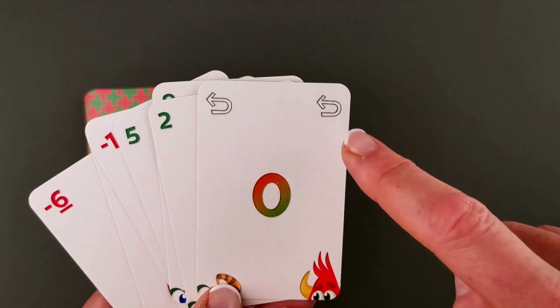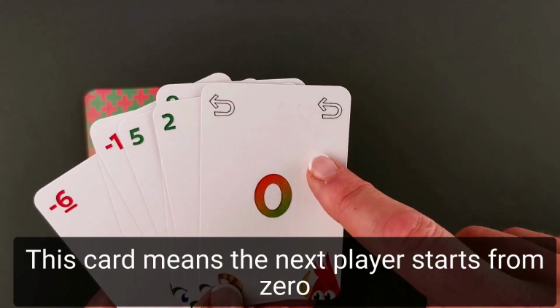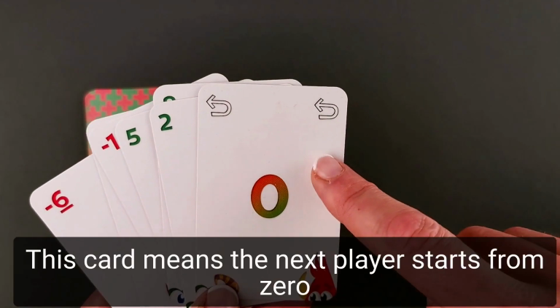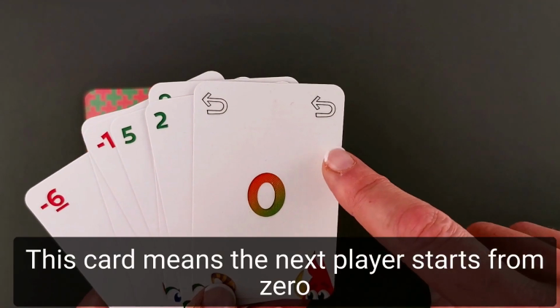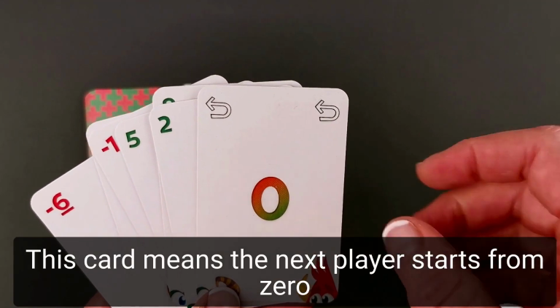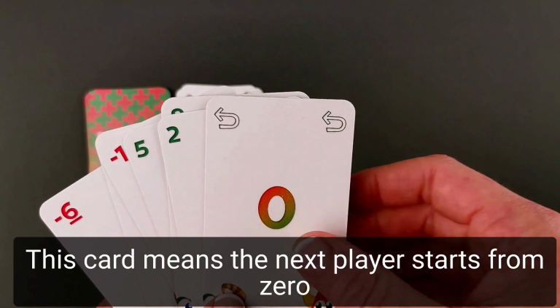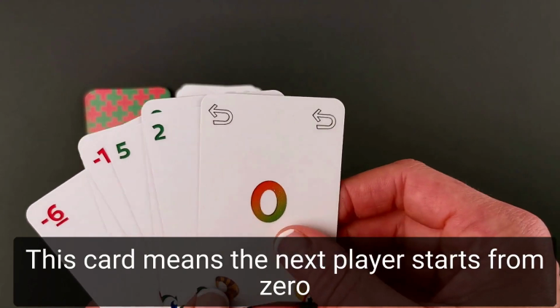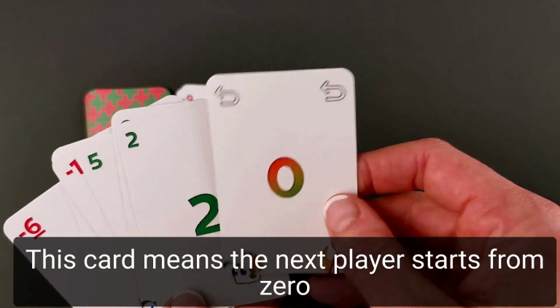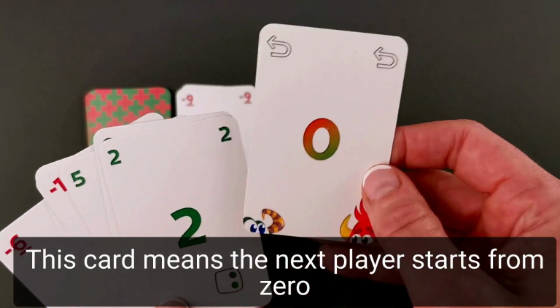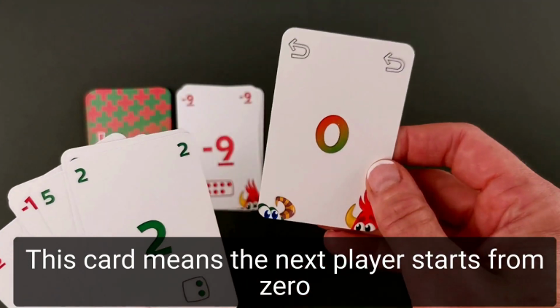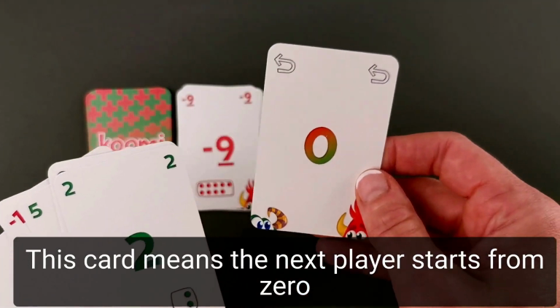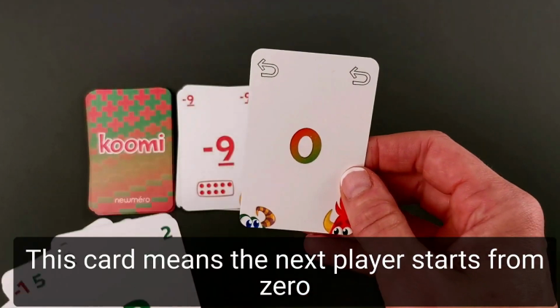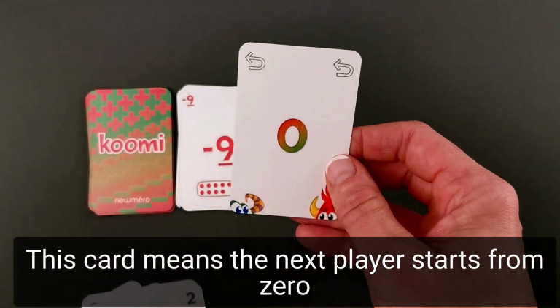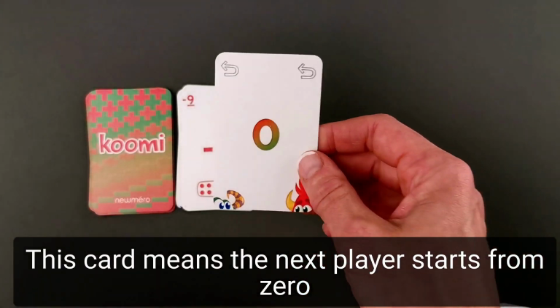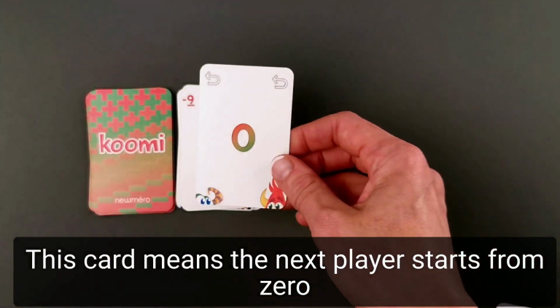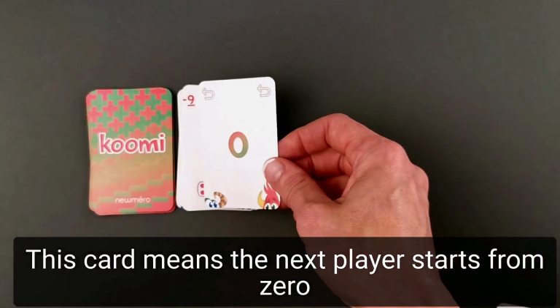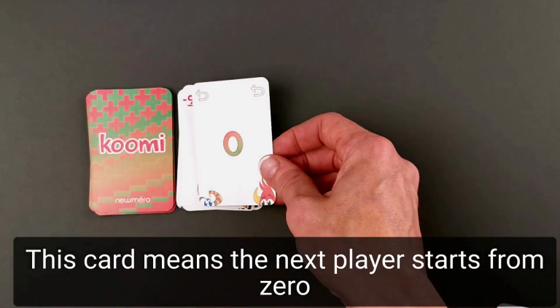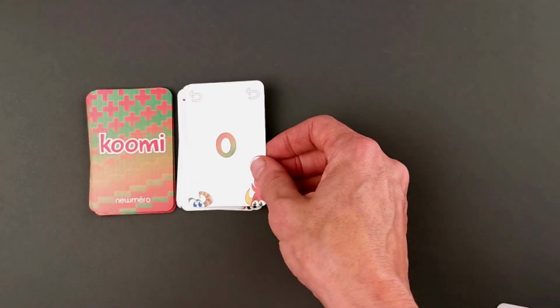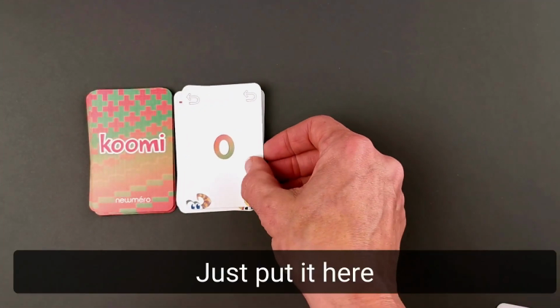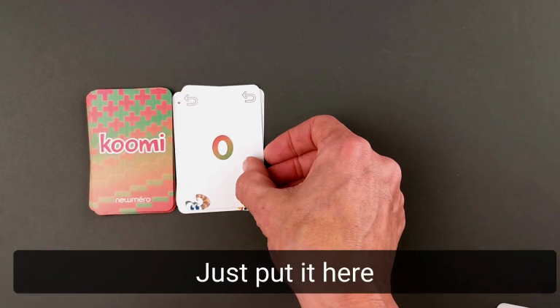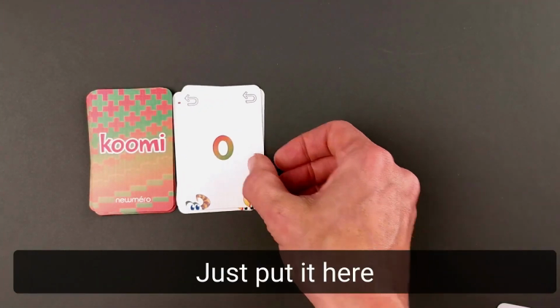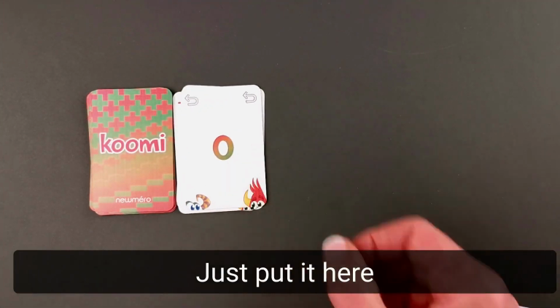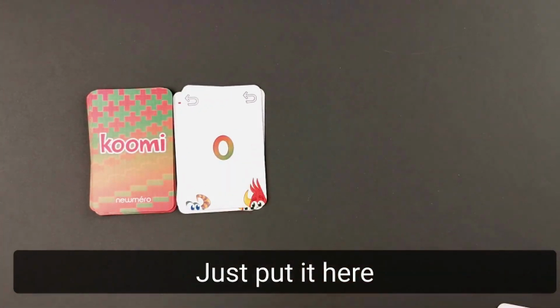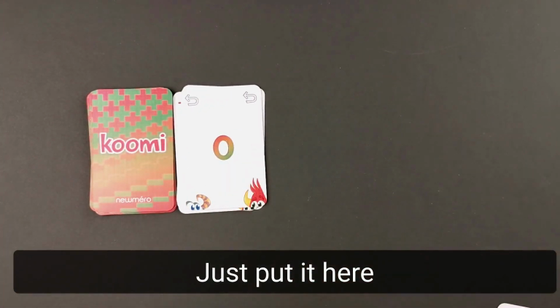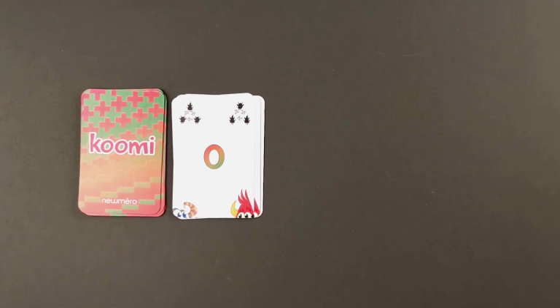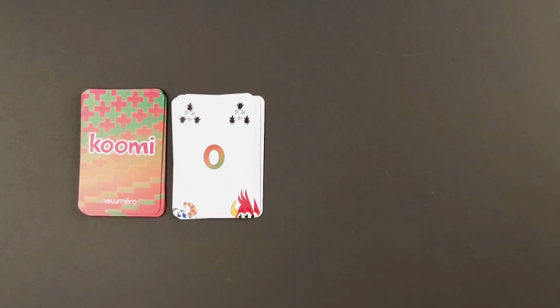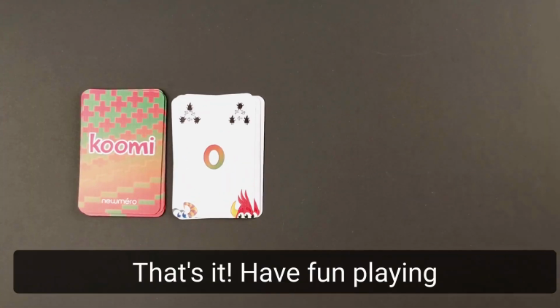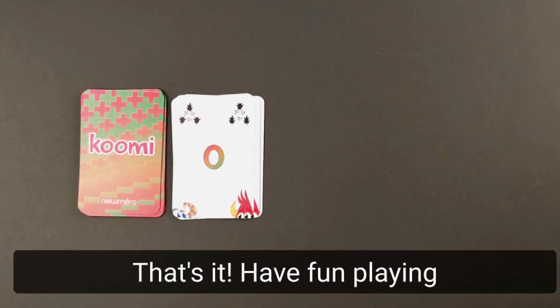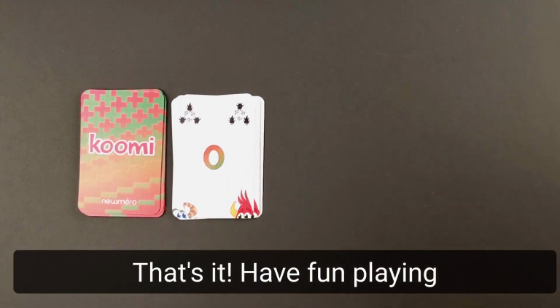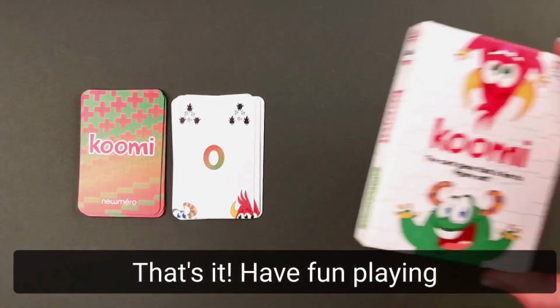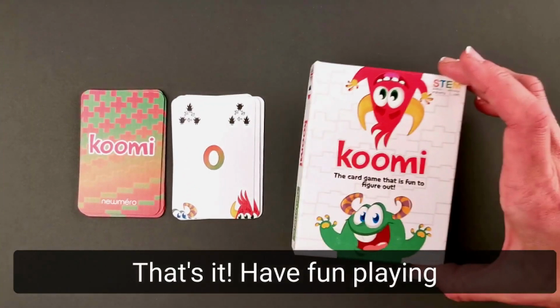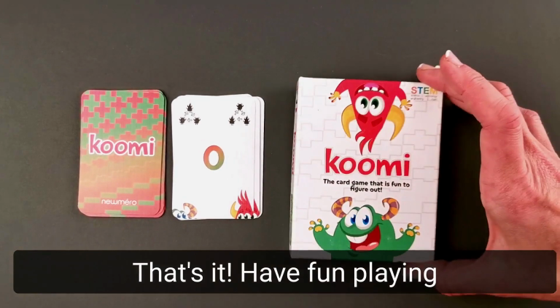This card means the other player starts from 0 — just put it here. That's it! Have fun playing!